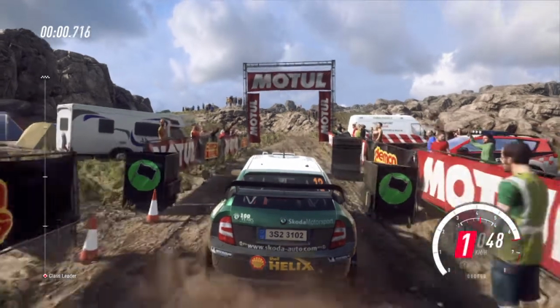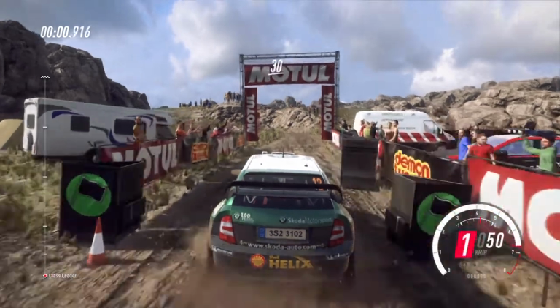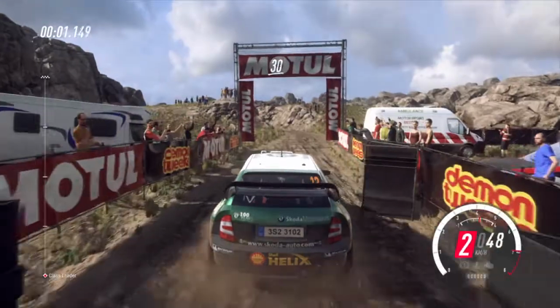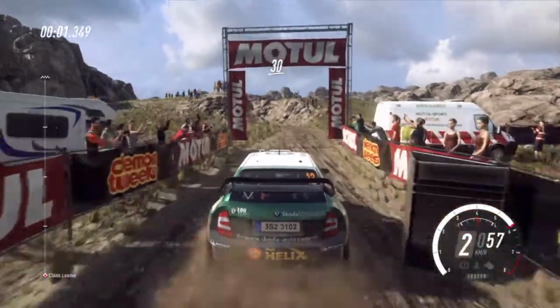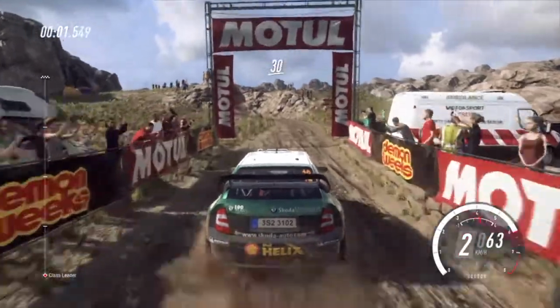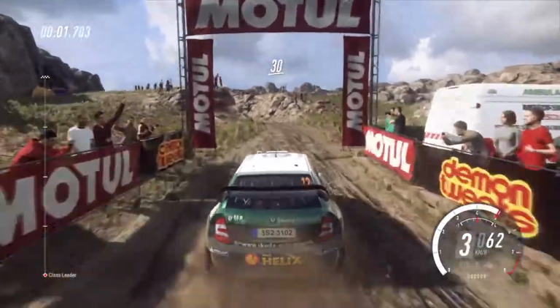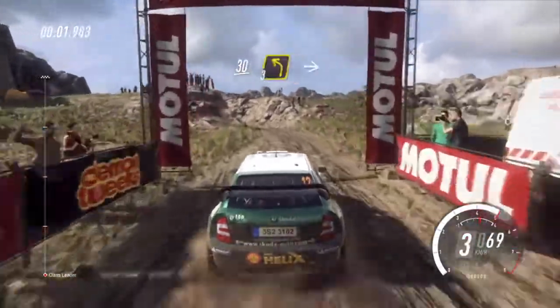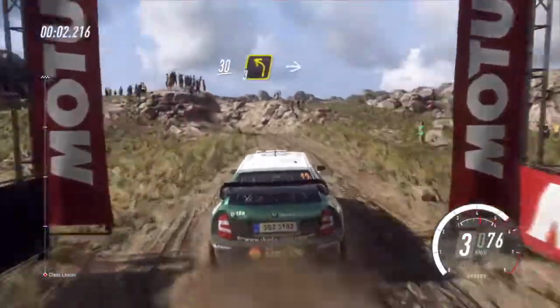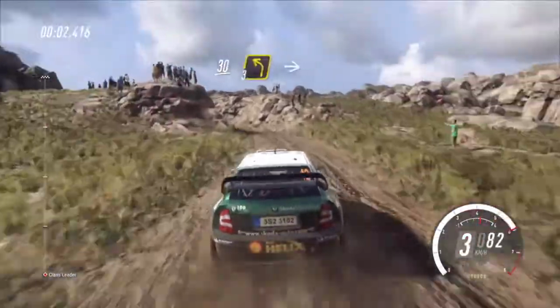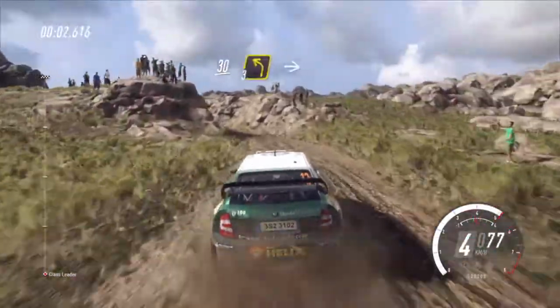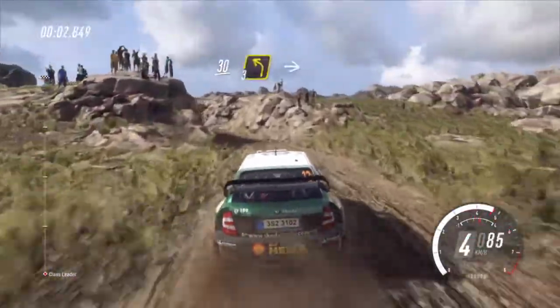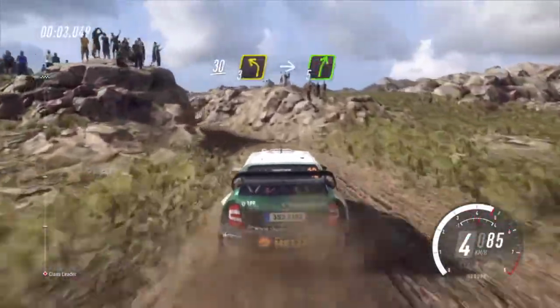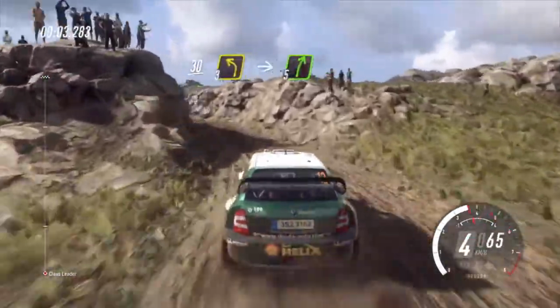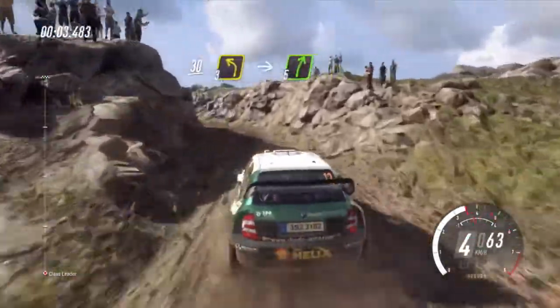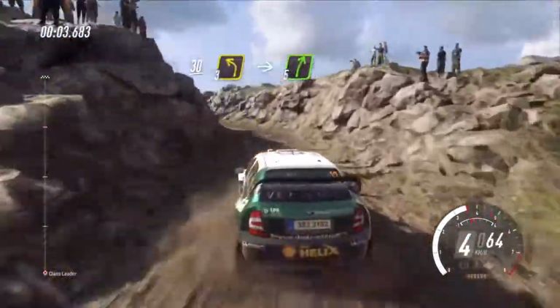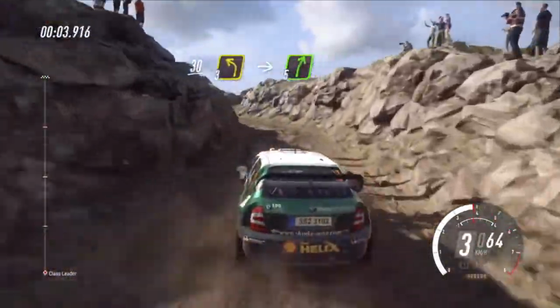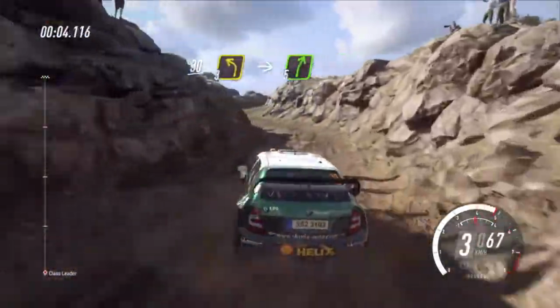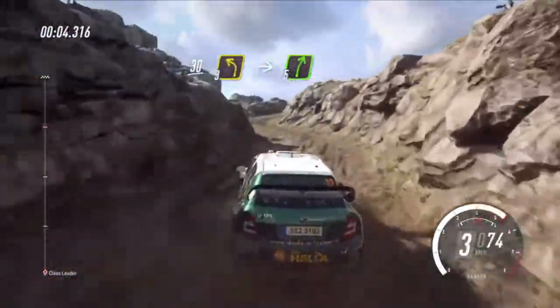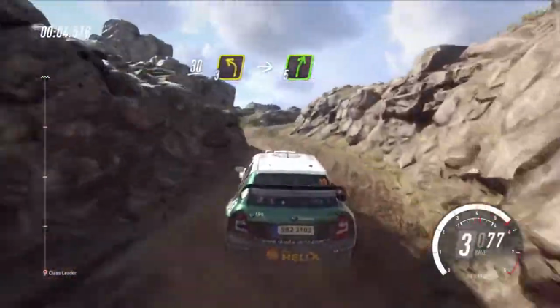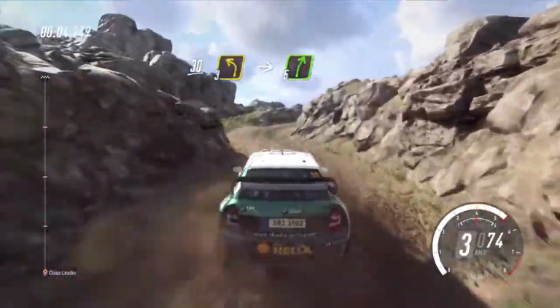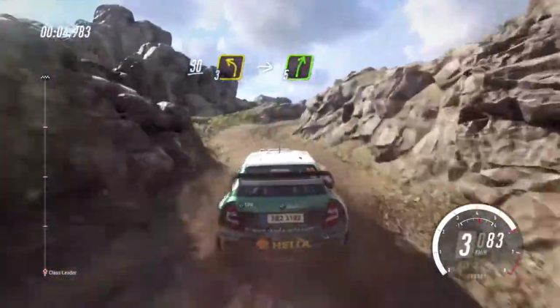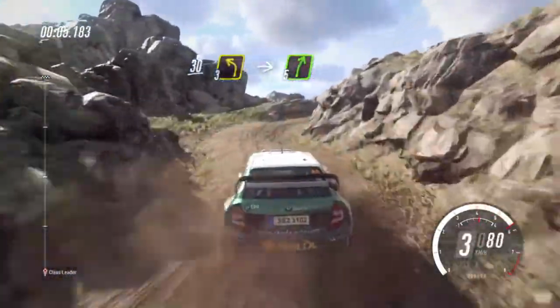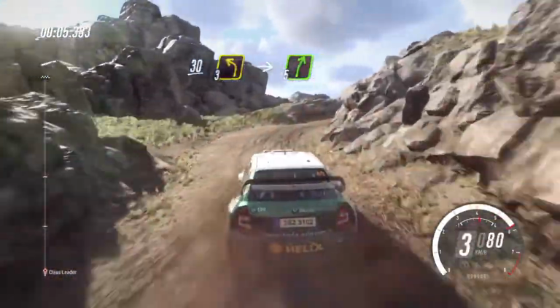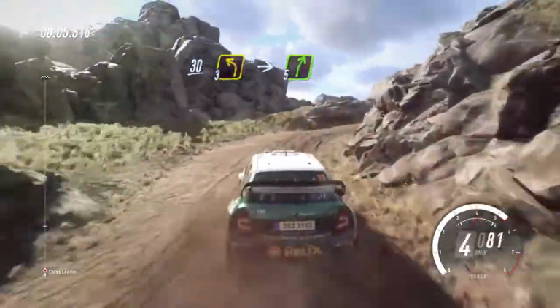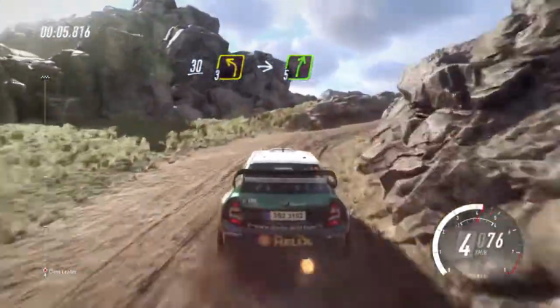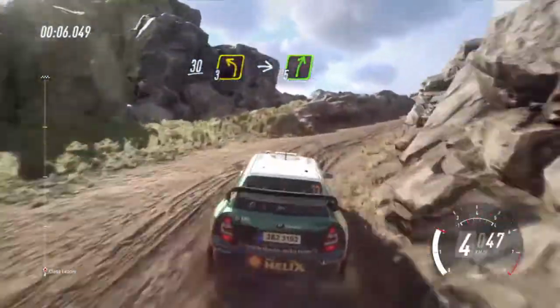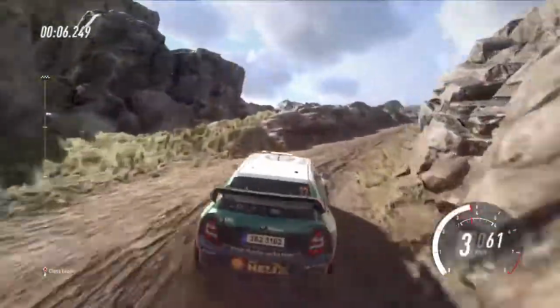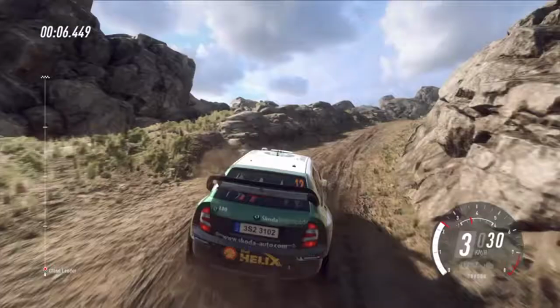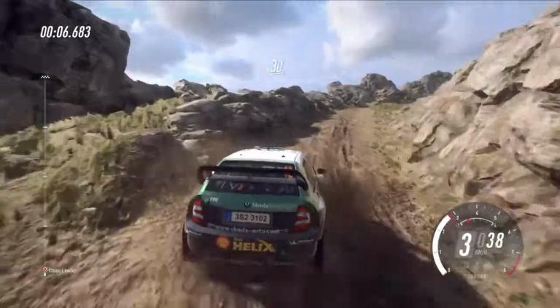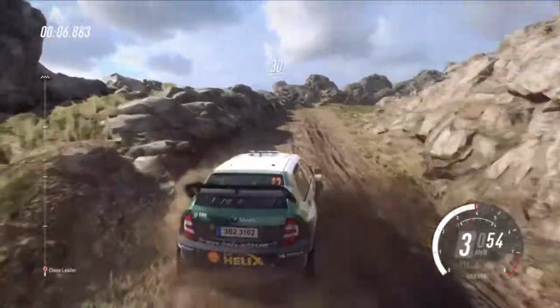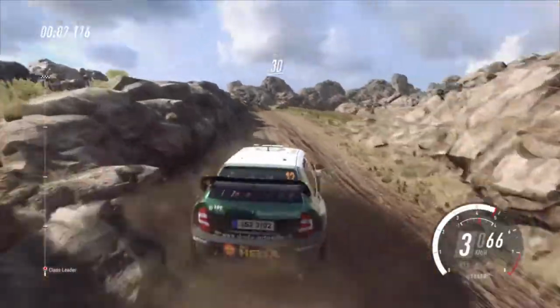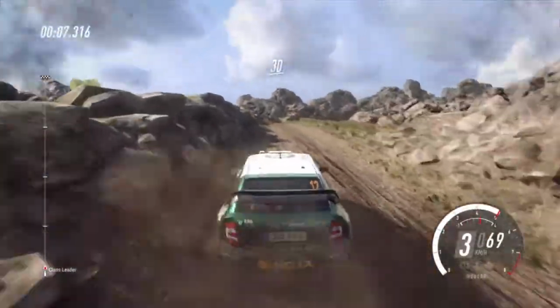30. 3 left long, into 5 right, opens up a crest, 30 of a bumps.